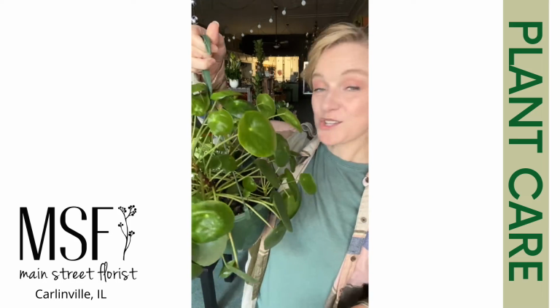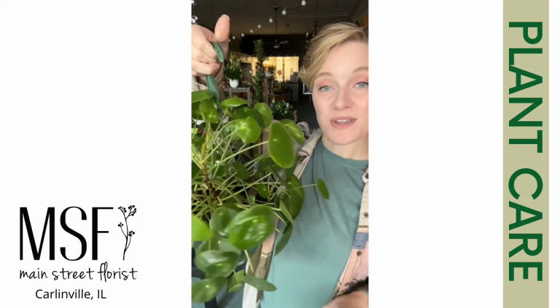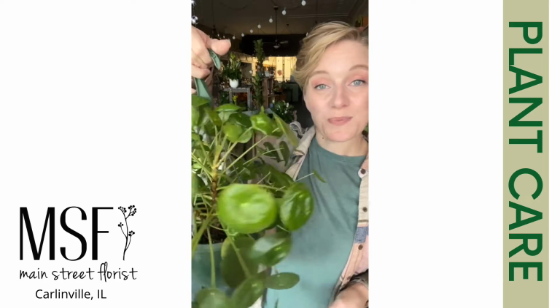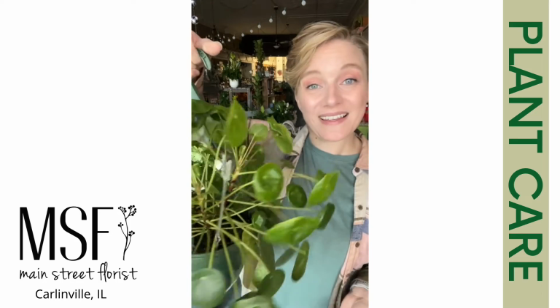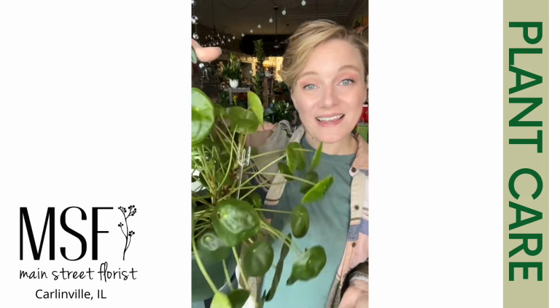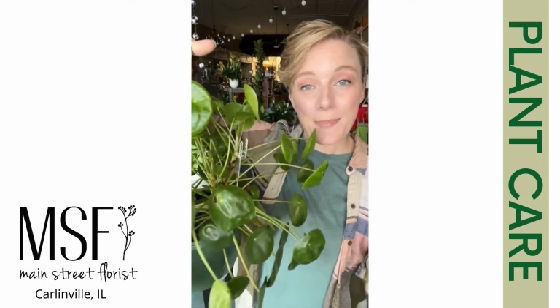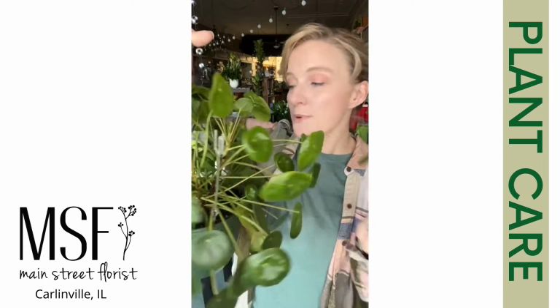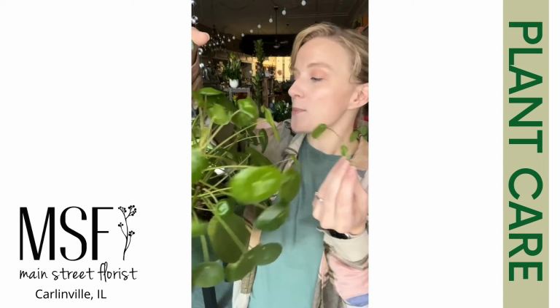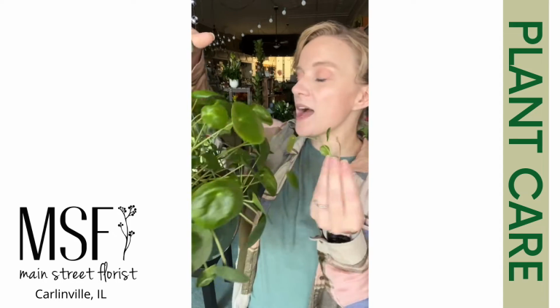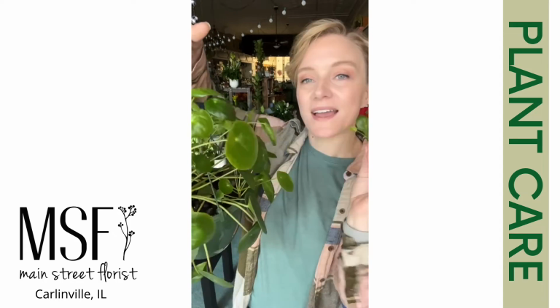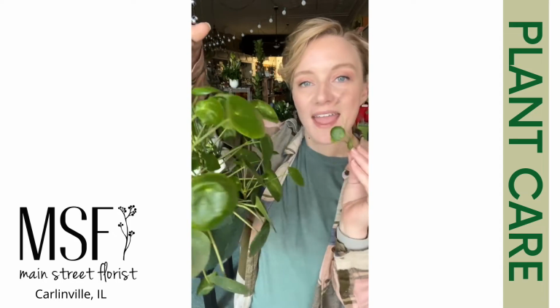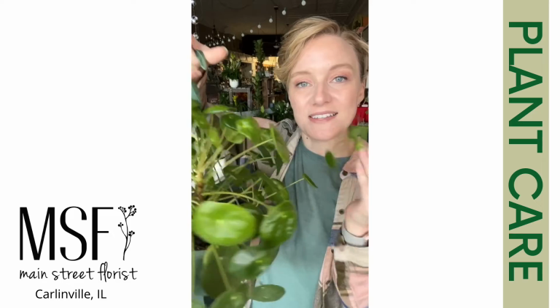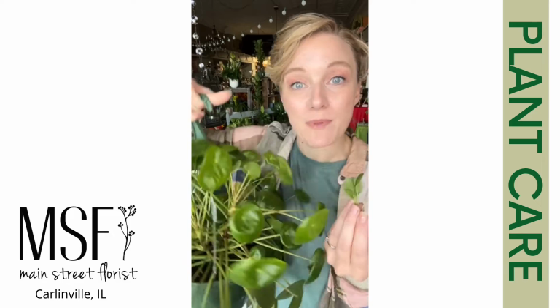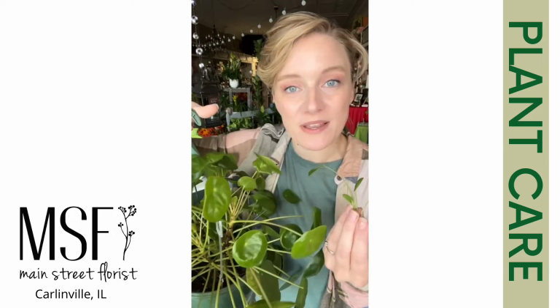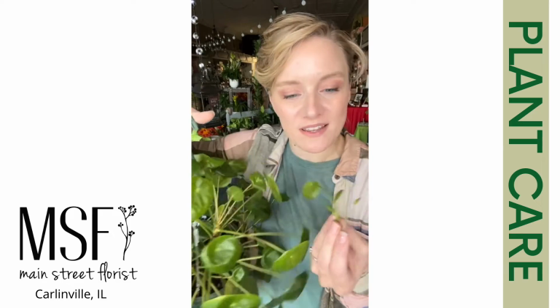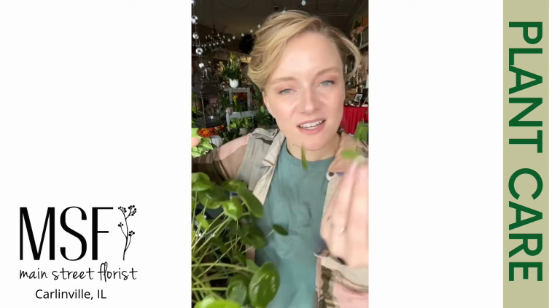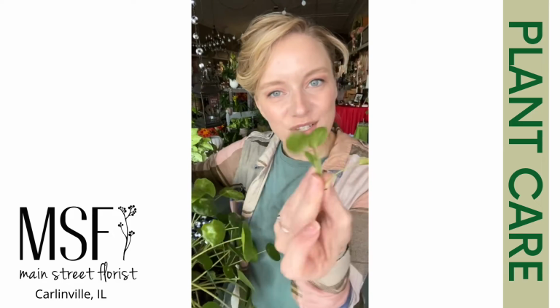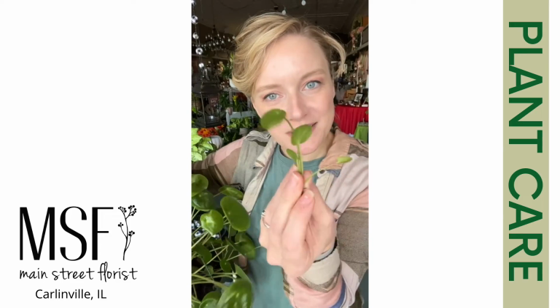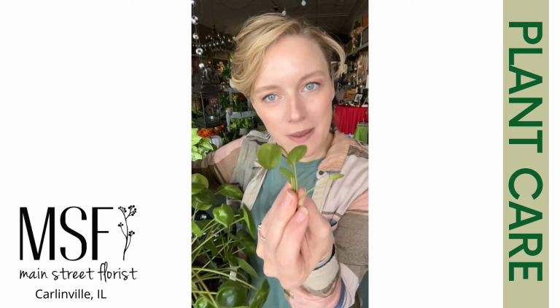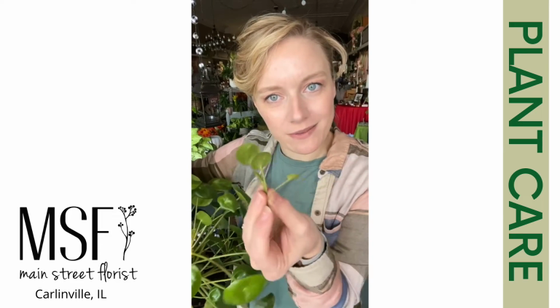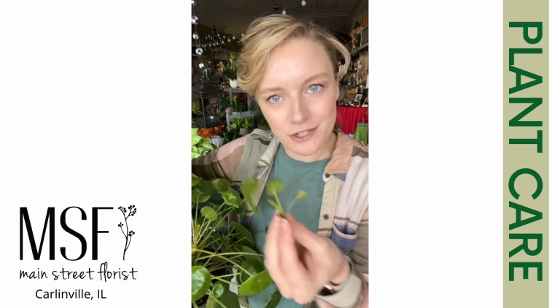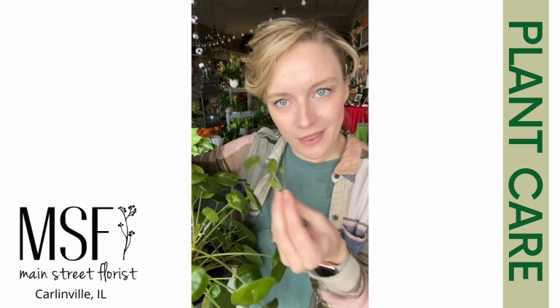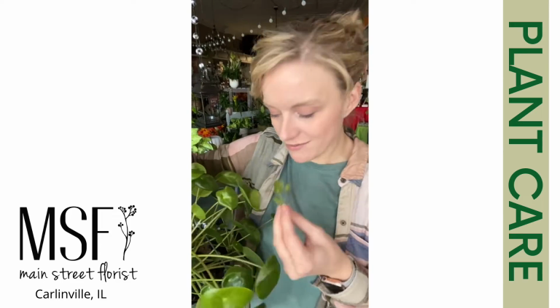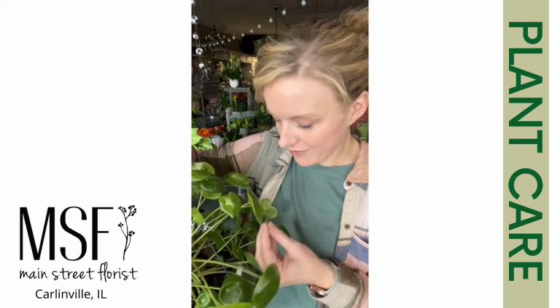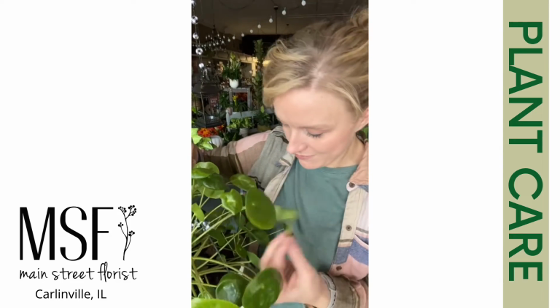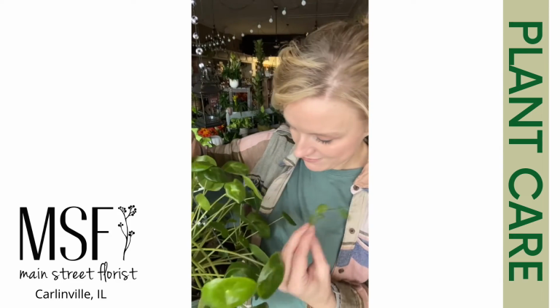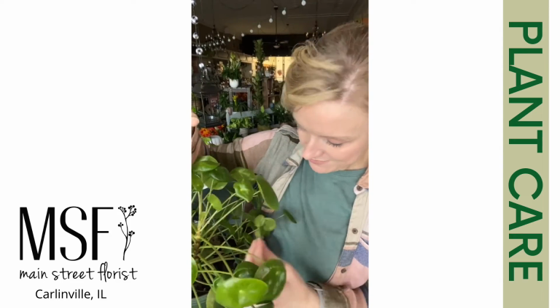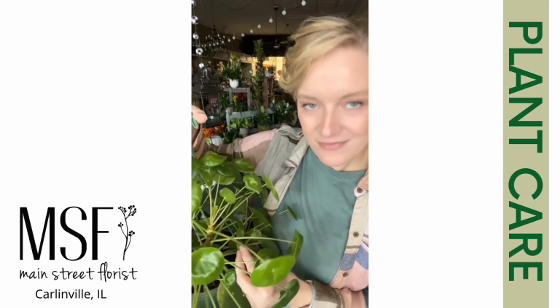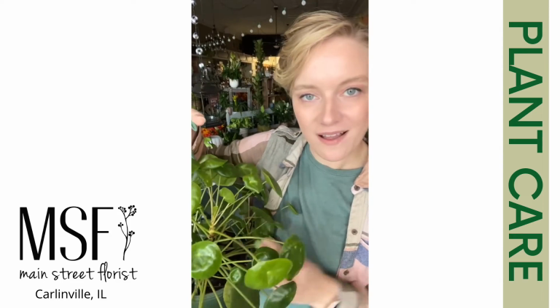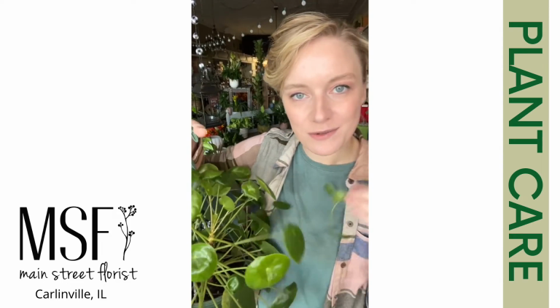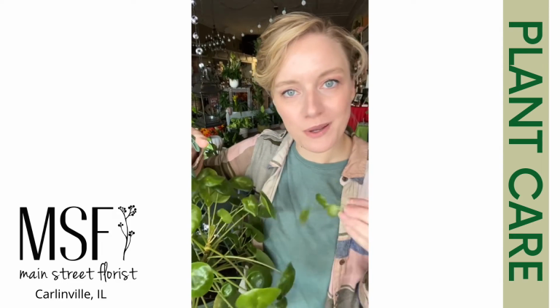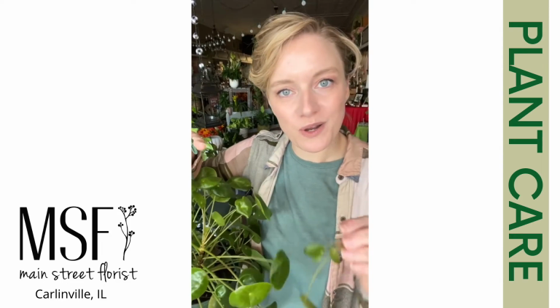Enjoy your Pilea peperomia and happy planting. That's a little baby that just fell out of her — I'll have to put it in water.